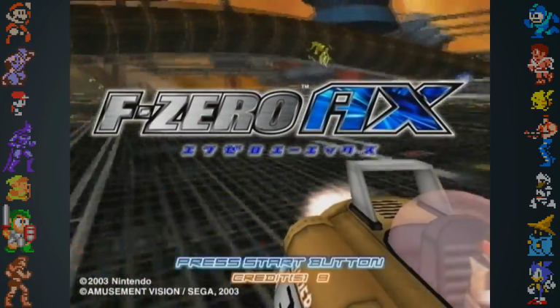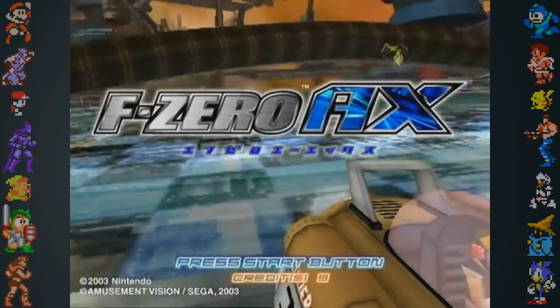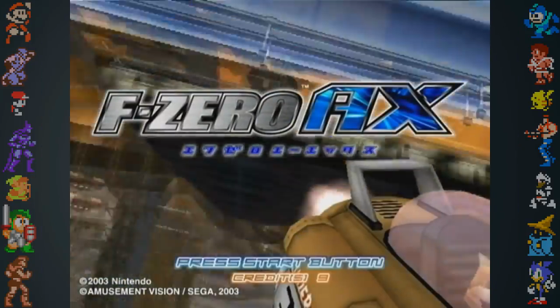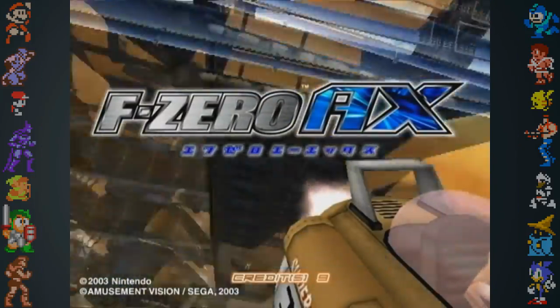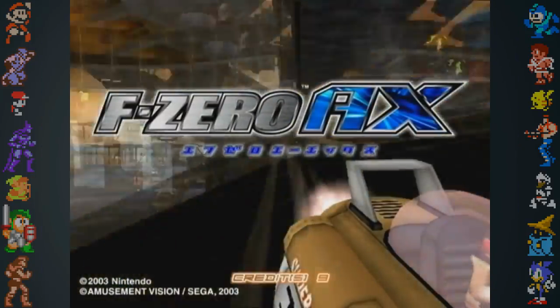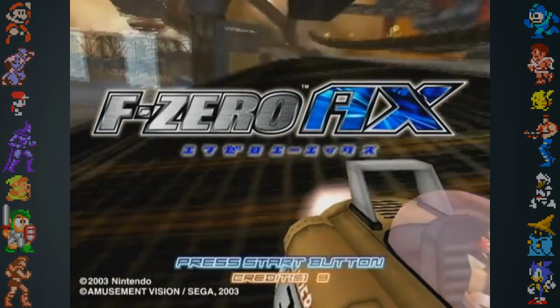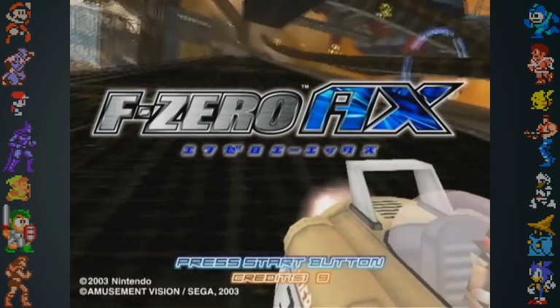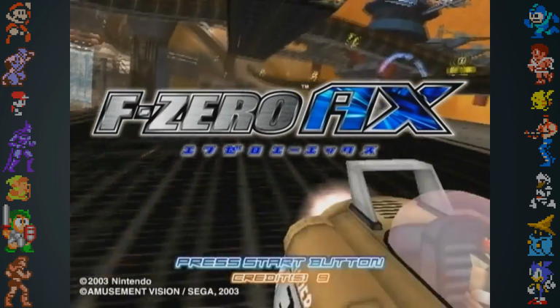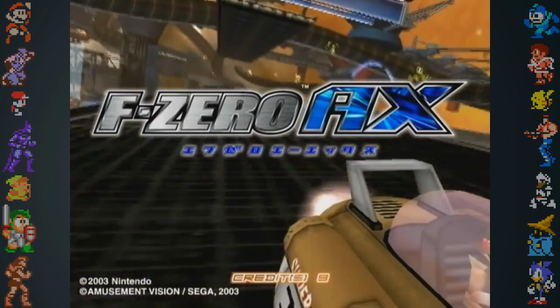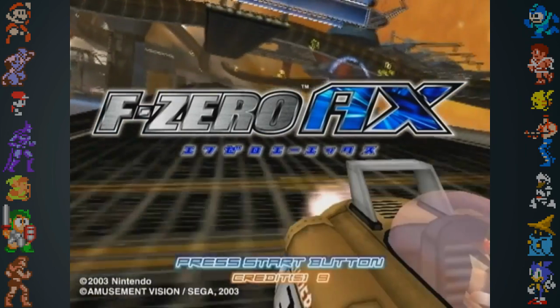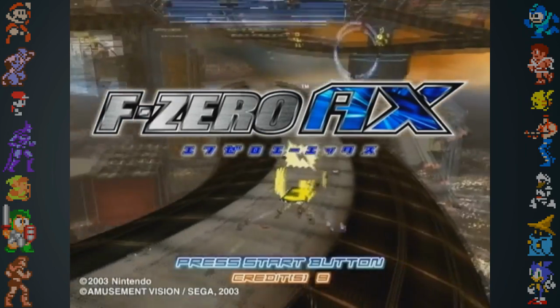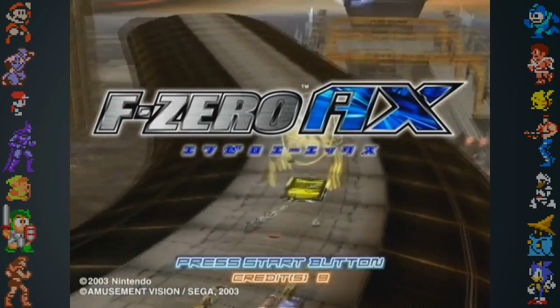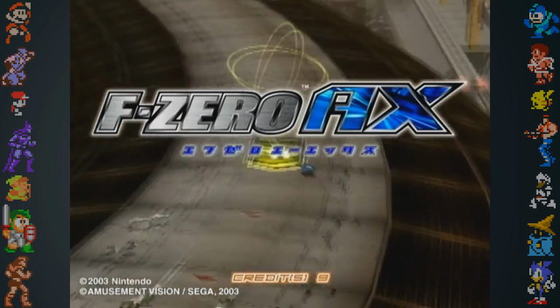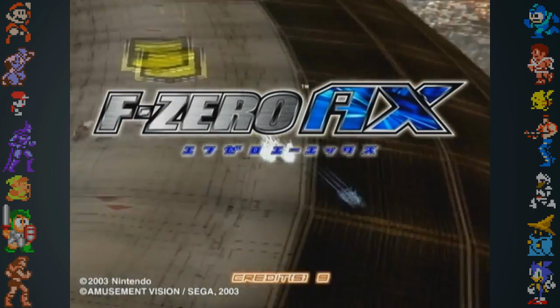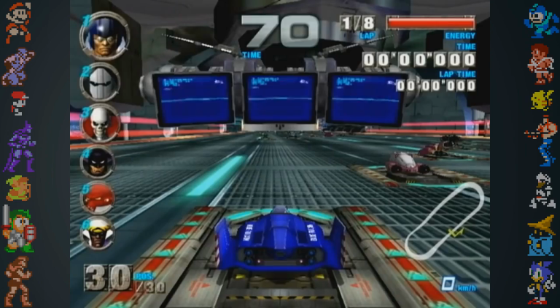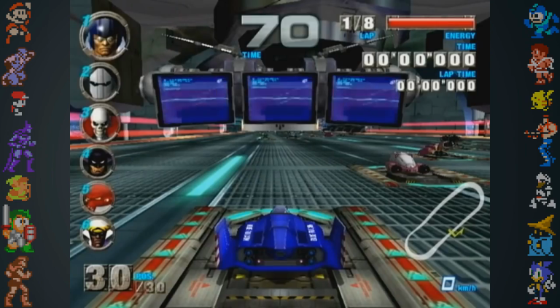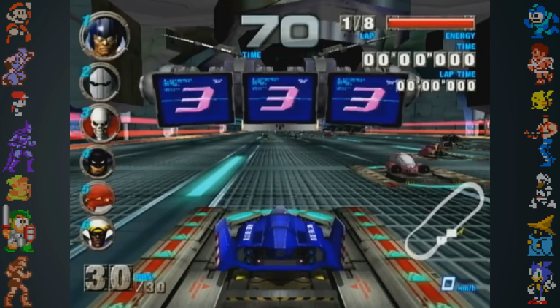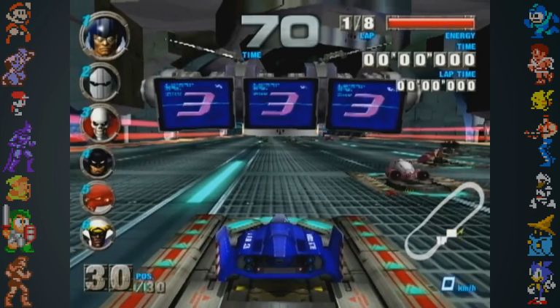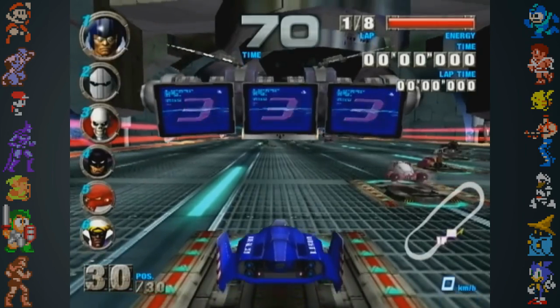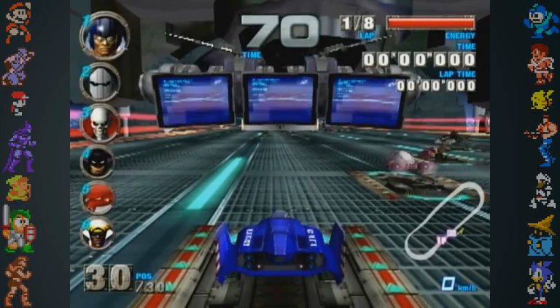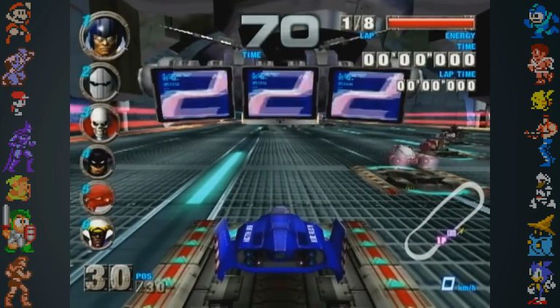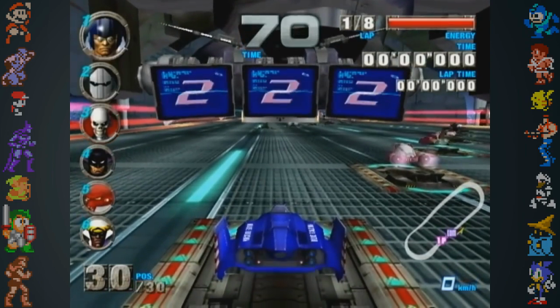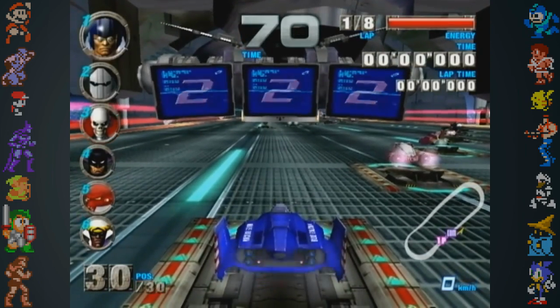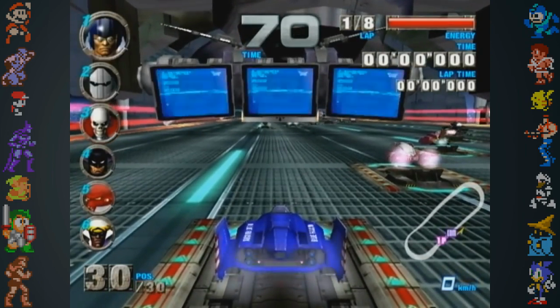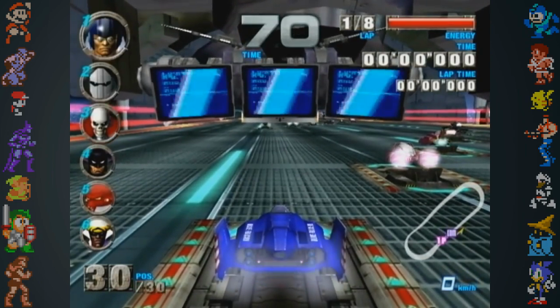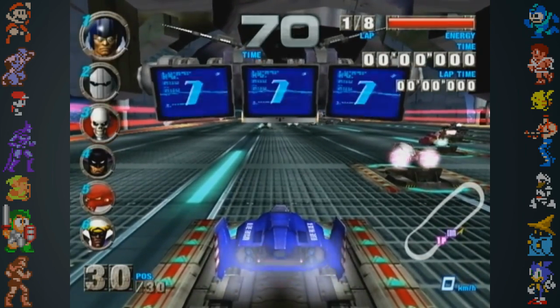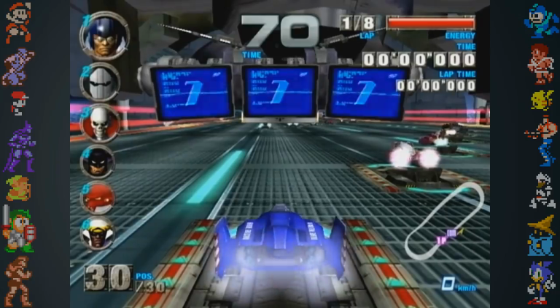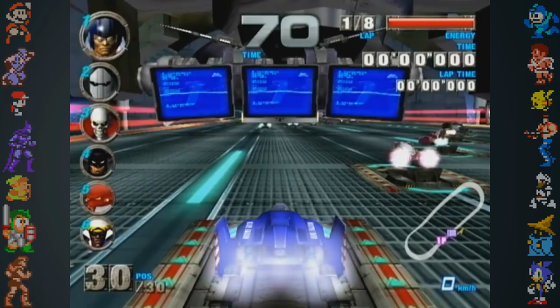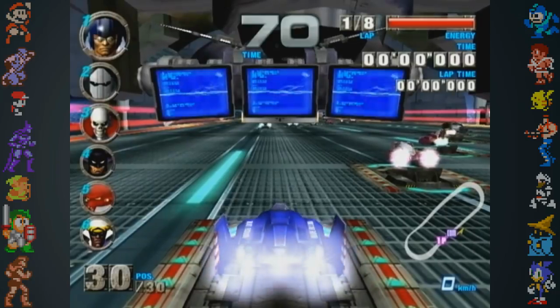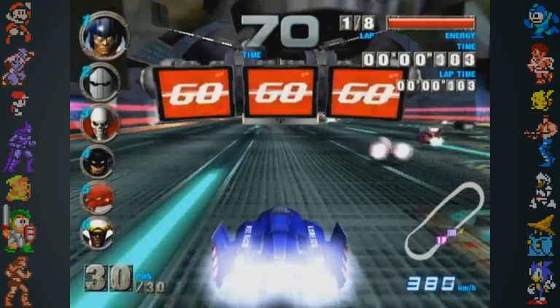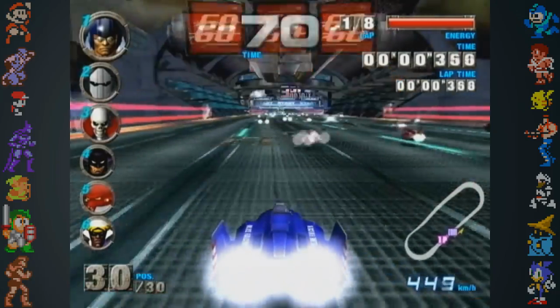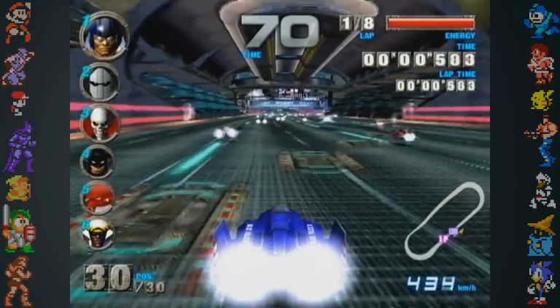The arcade counterpart of F-Zero GX, F-Zero AX, can be found within the data of F-Zero GX. Although AX isn't playable through conventional means, it can be accessed using a cheat device.